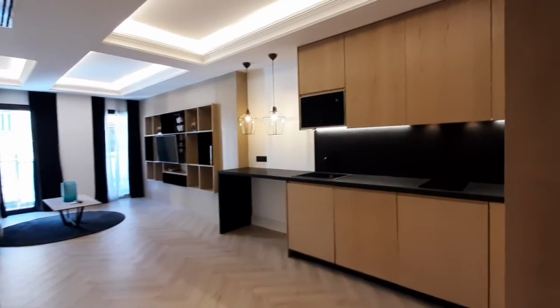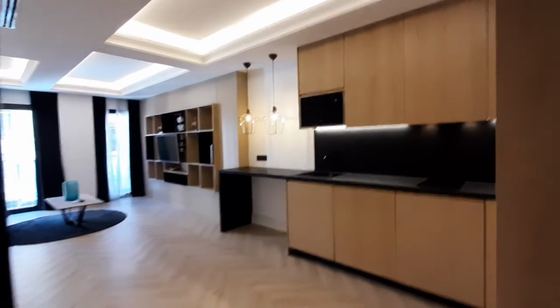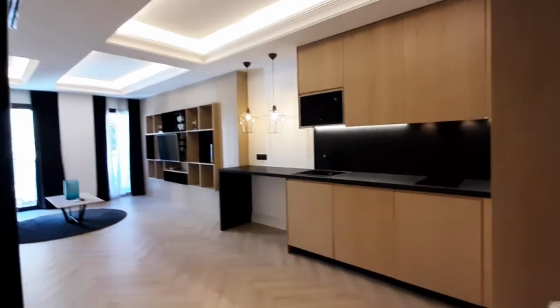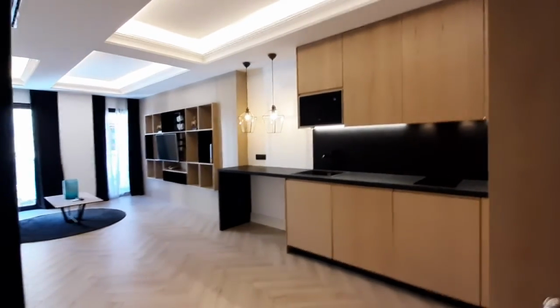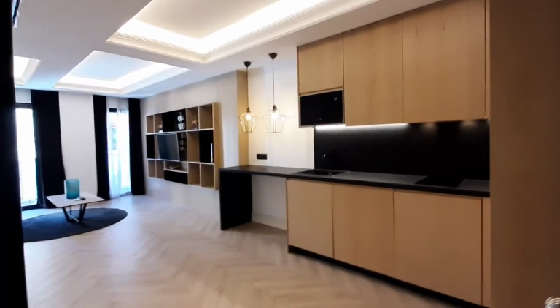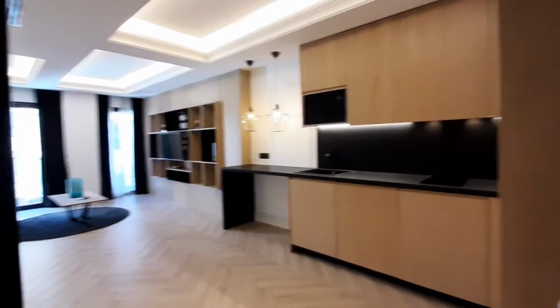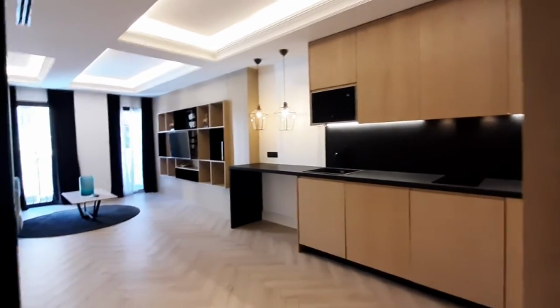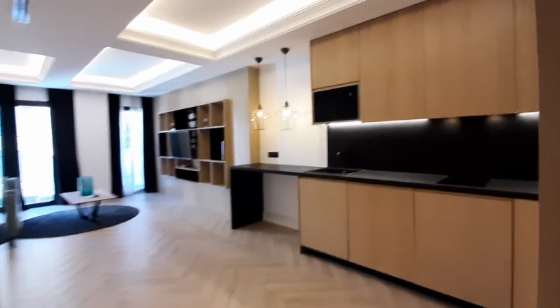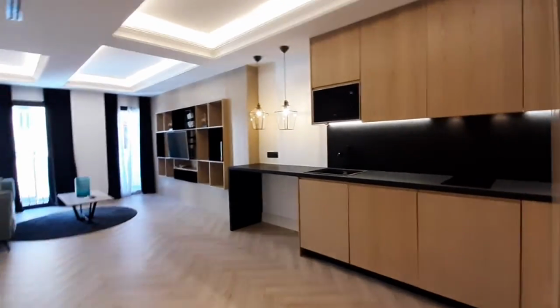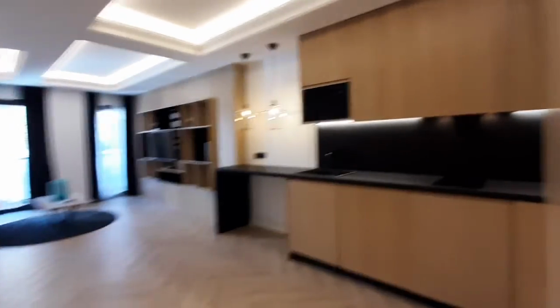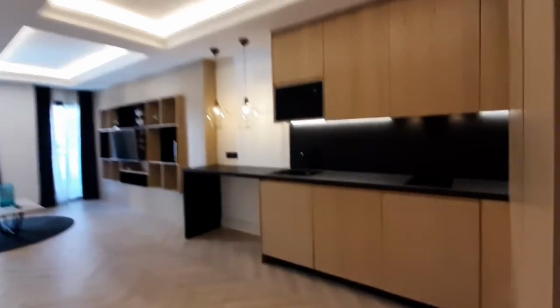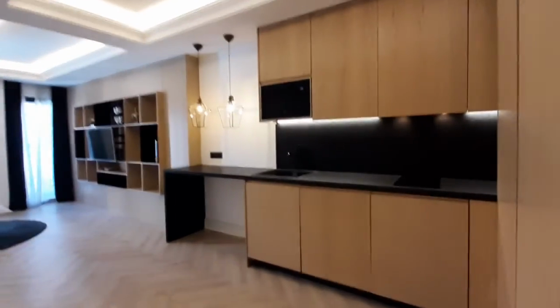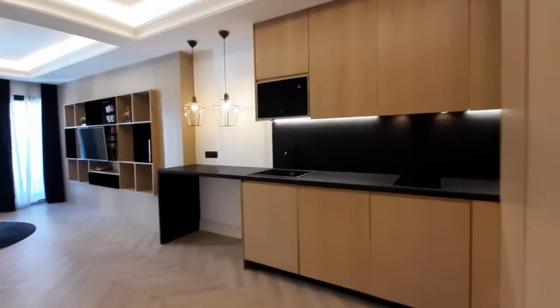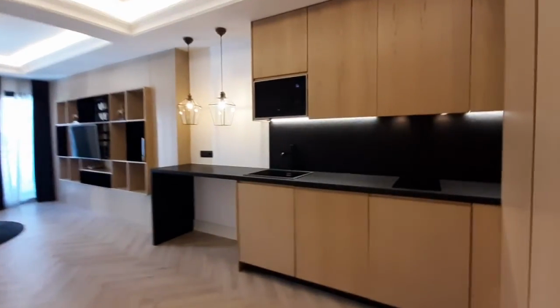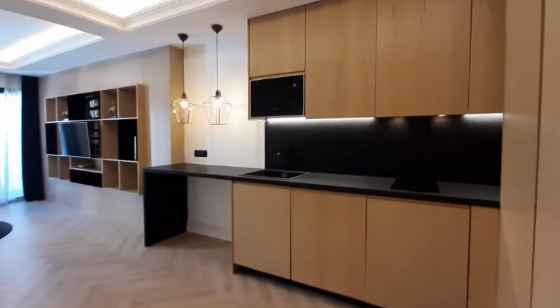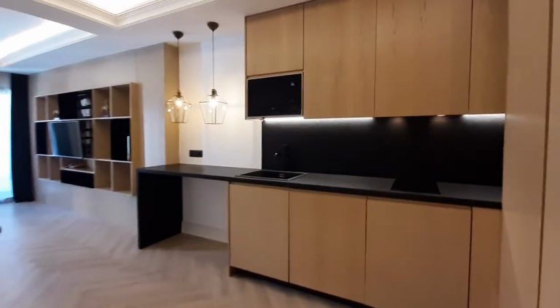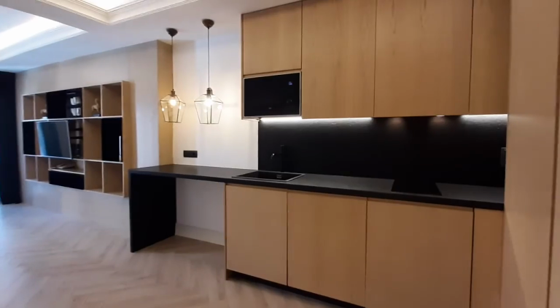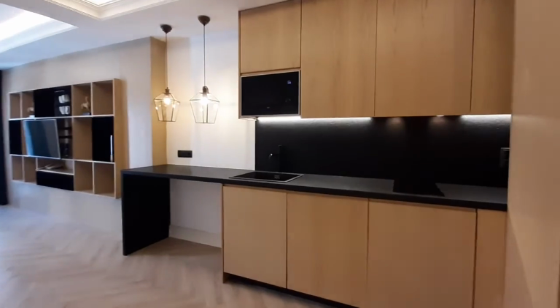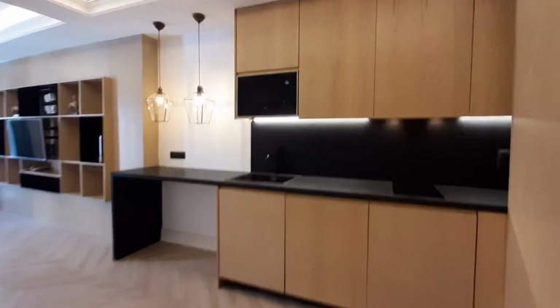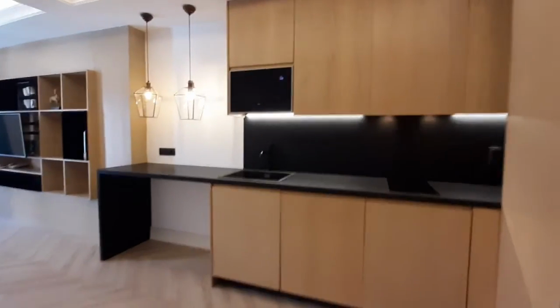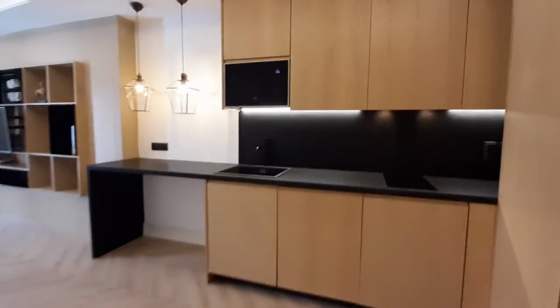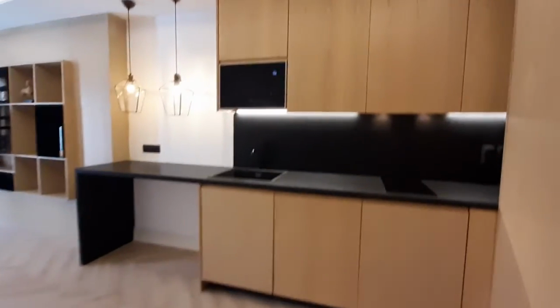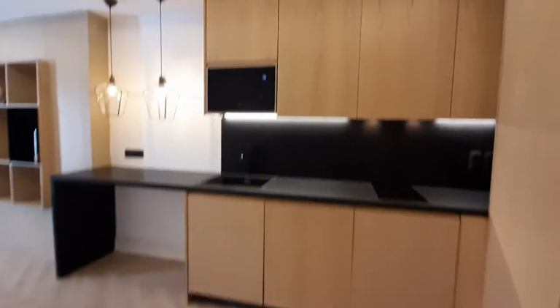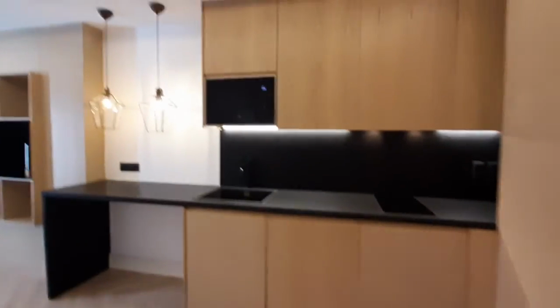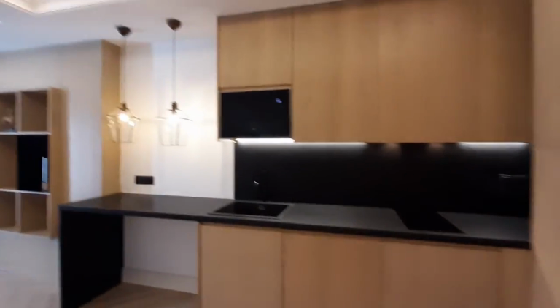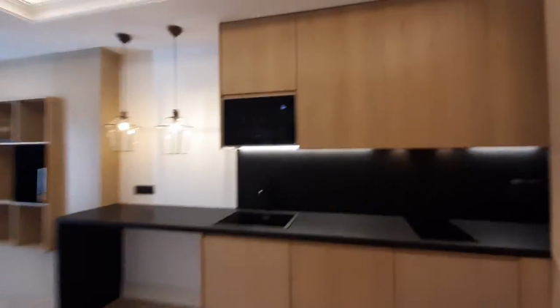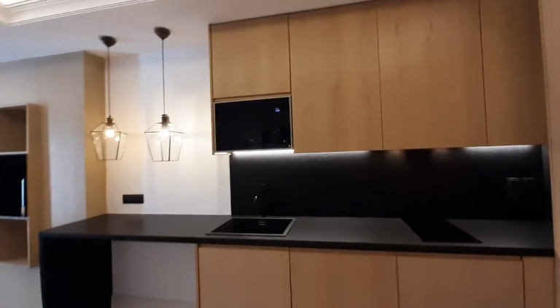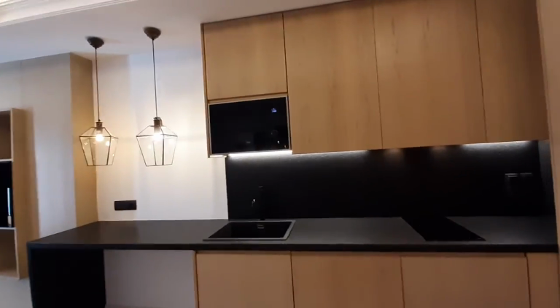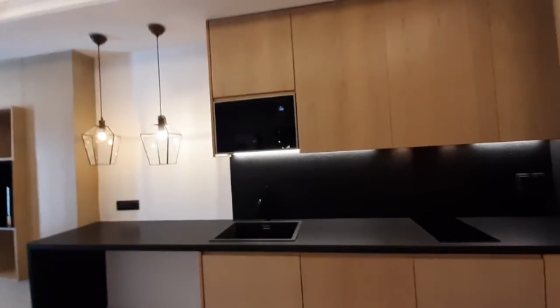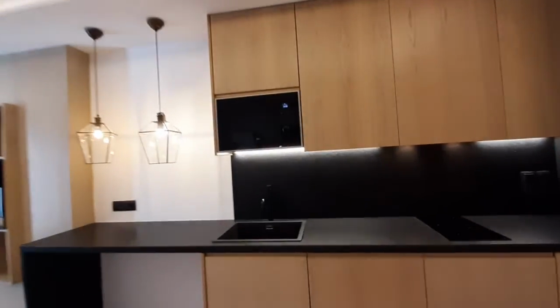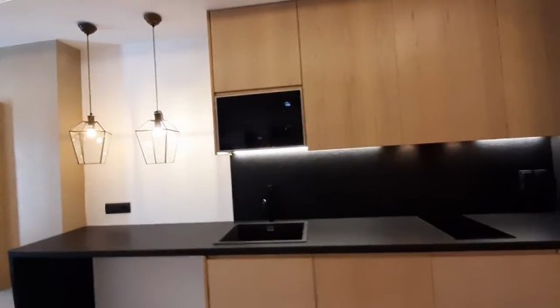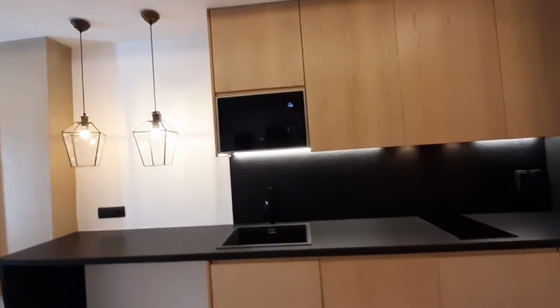We are at the entrance. You have the kitchen over here. You have a microwave, as you can see.